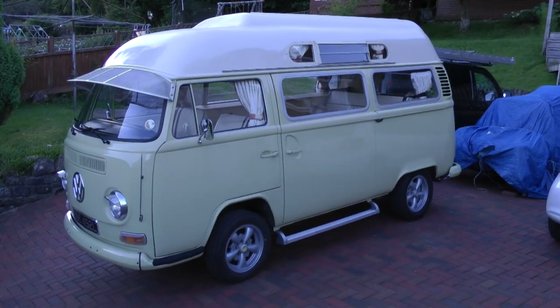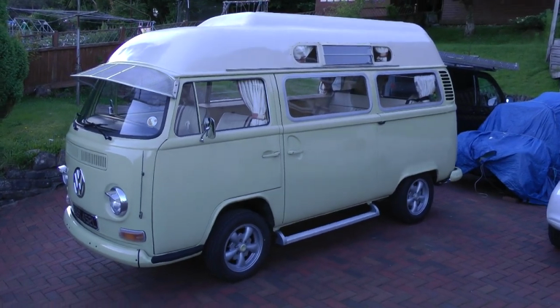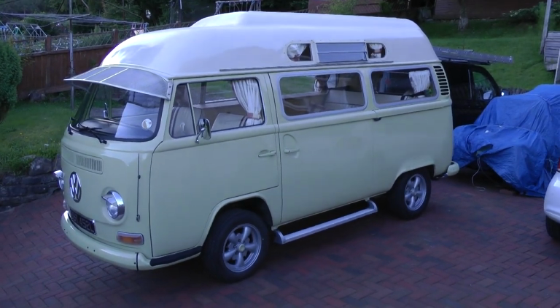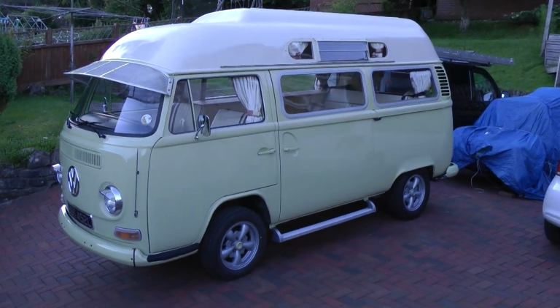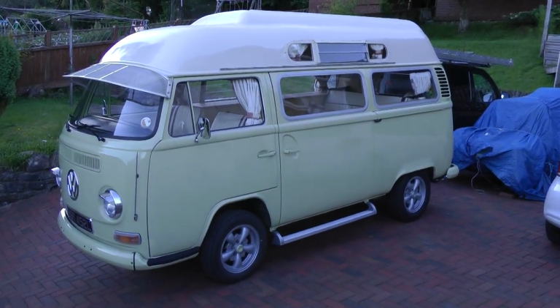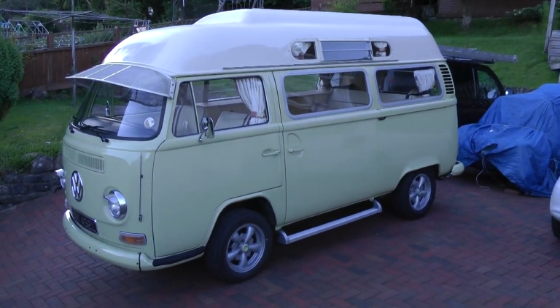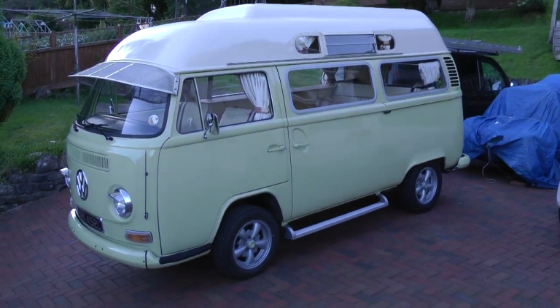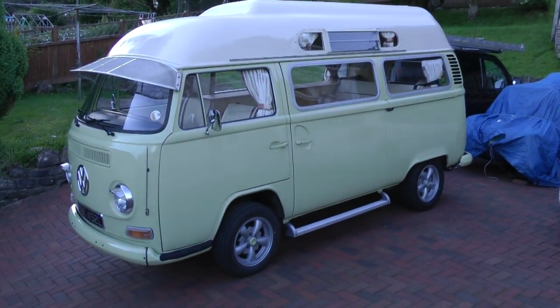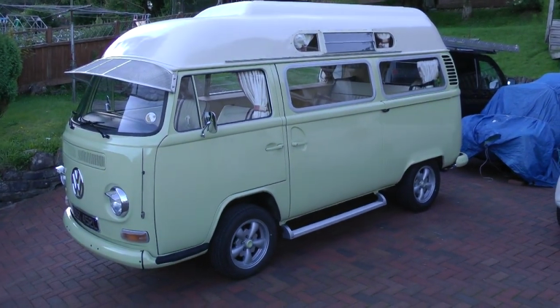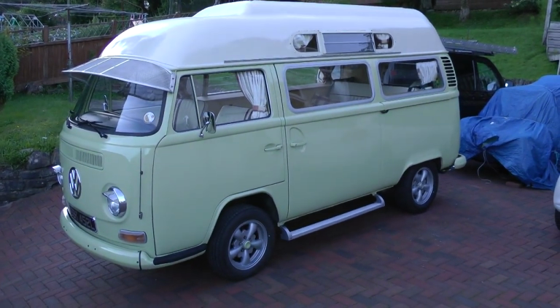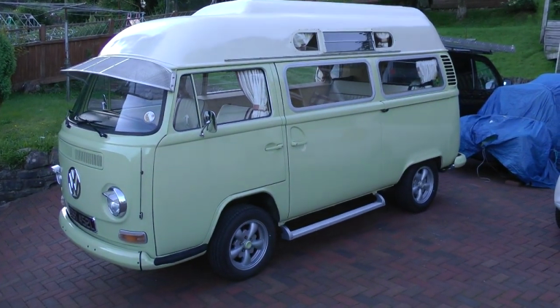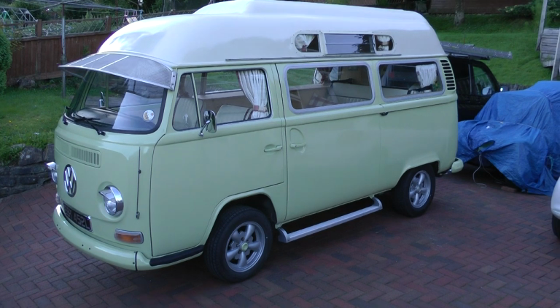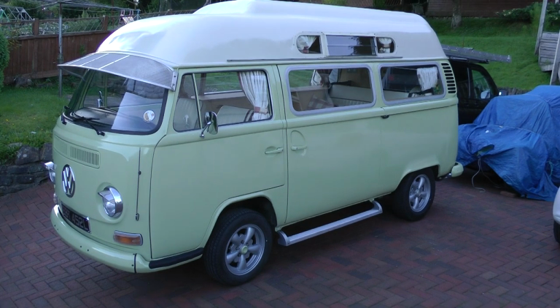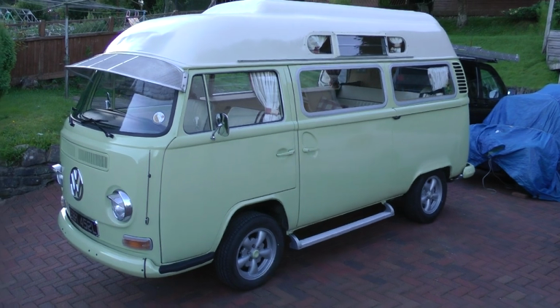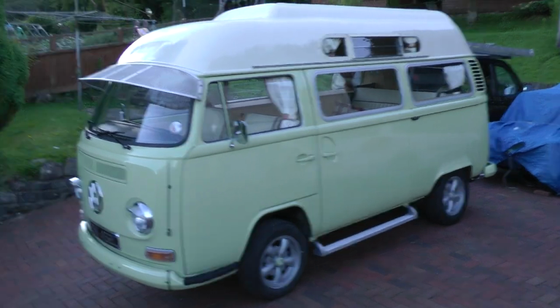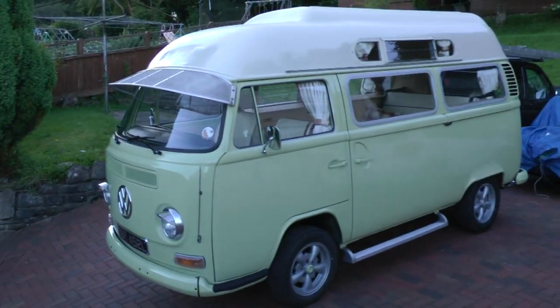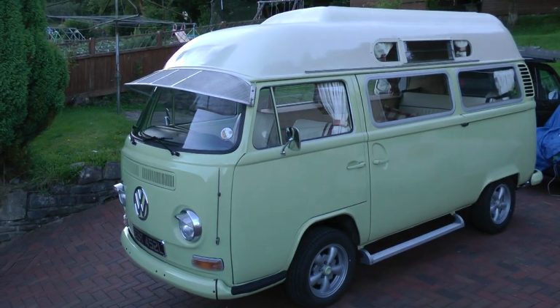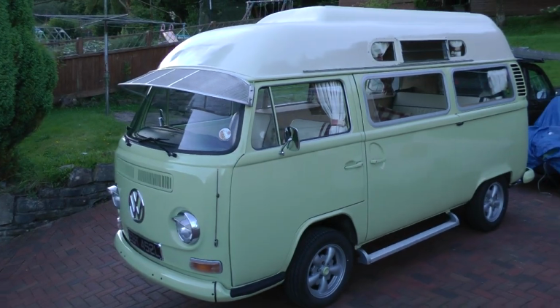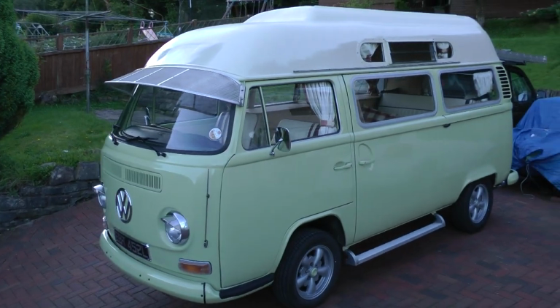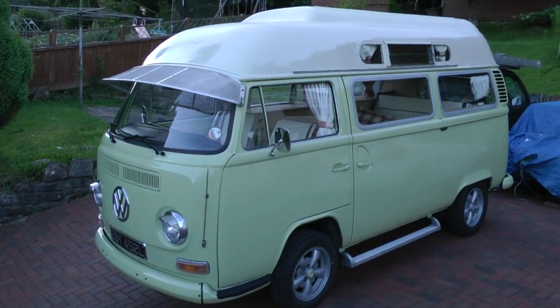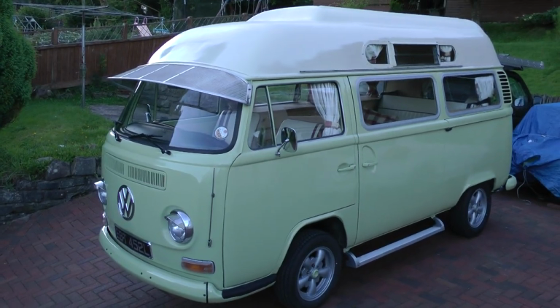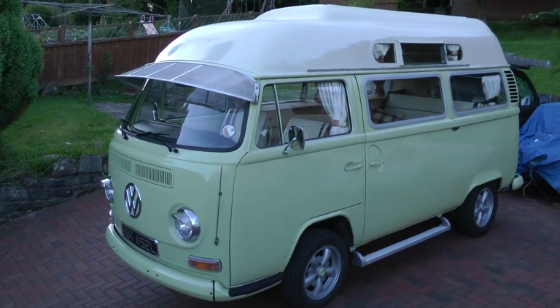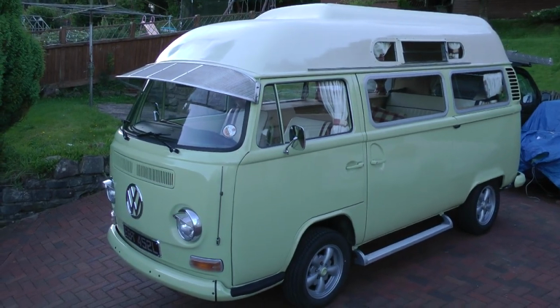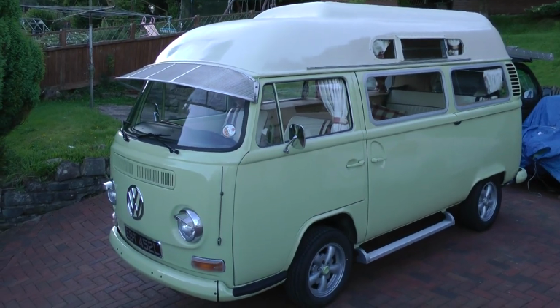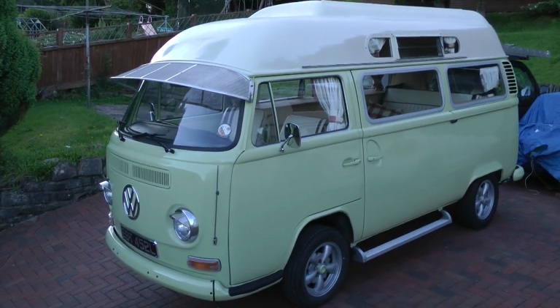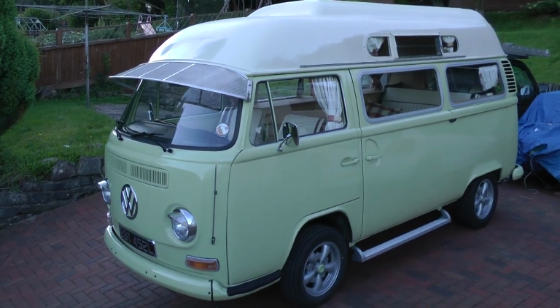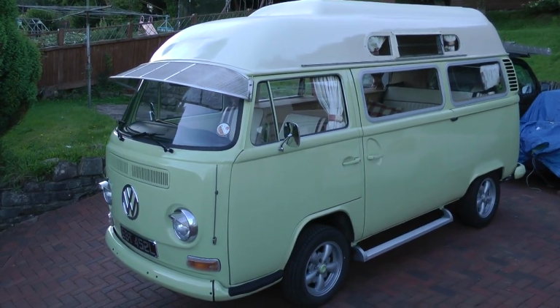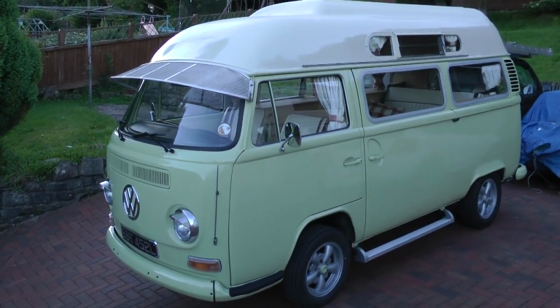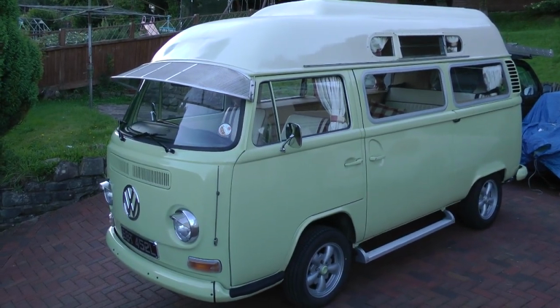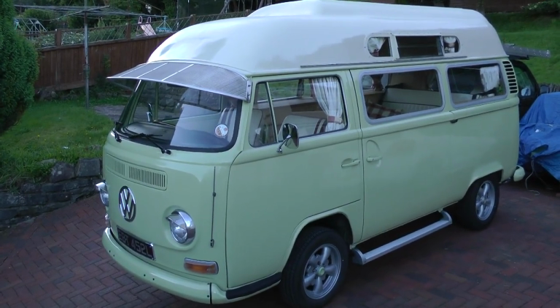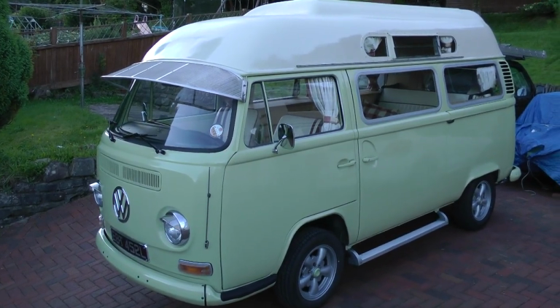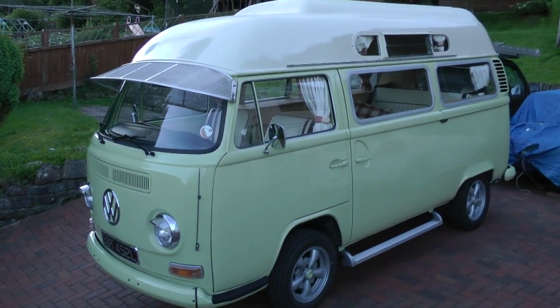Hello, this is our campervan Betsy for sale. Just took a short video.